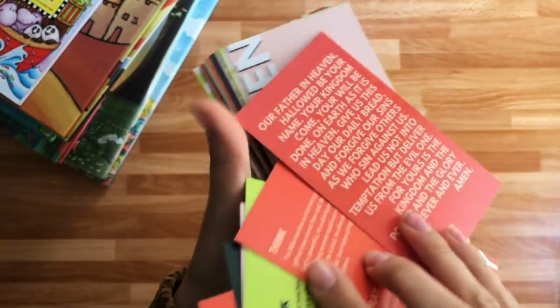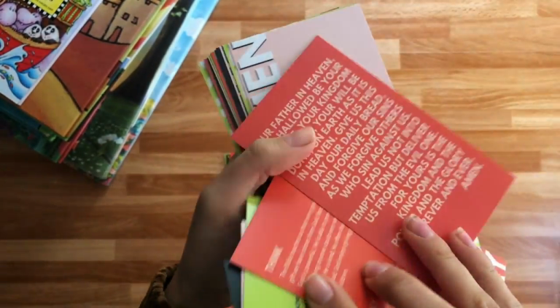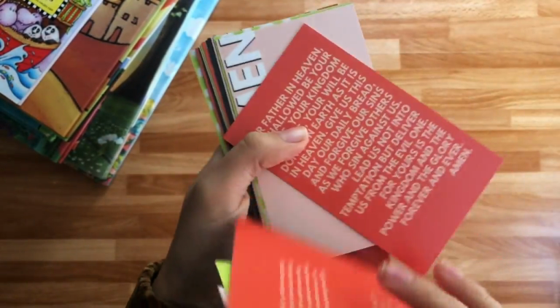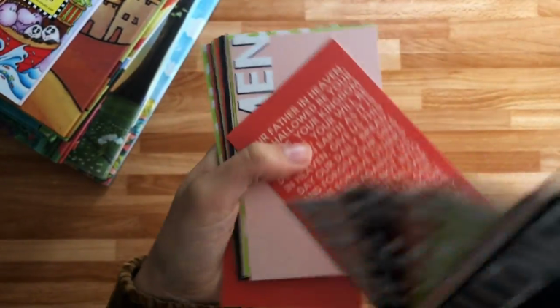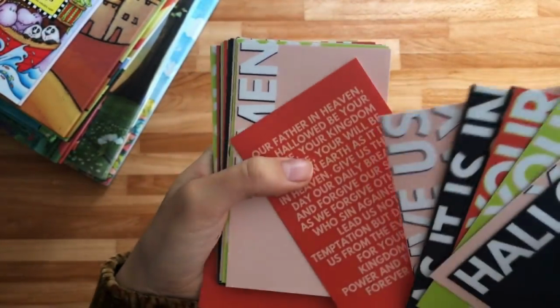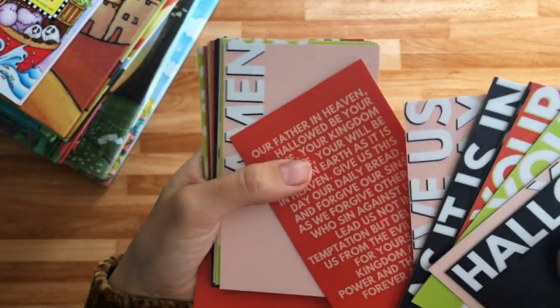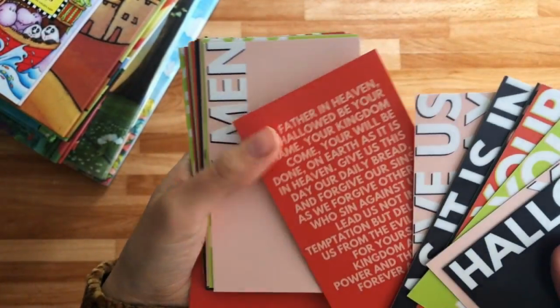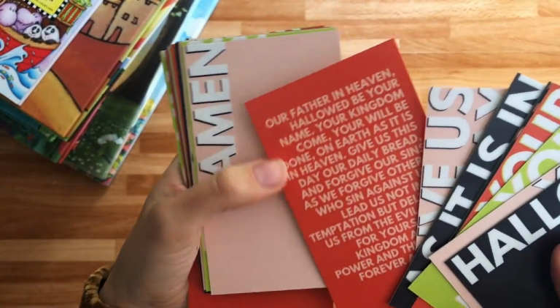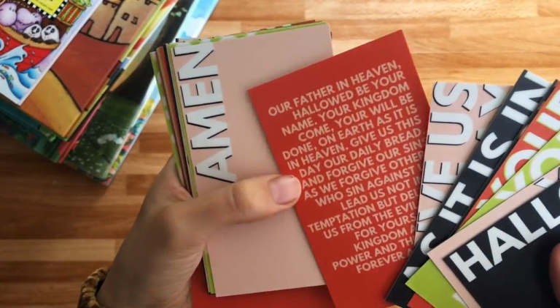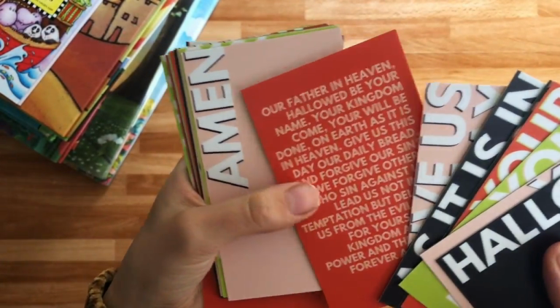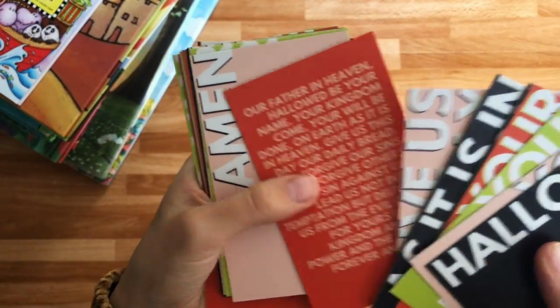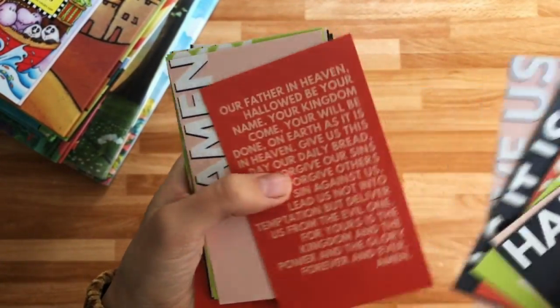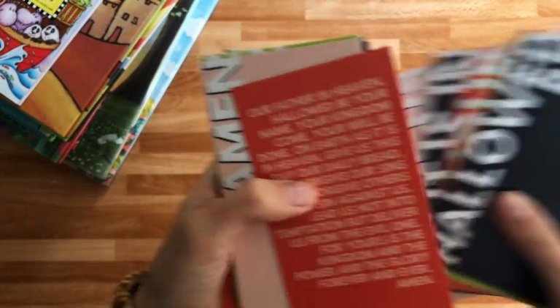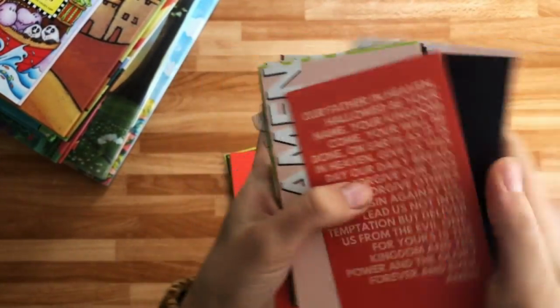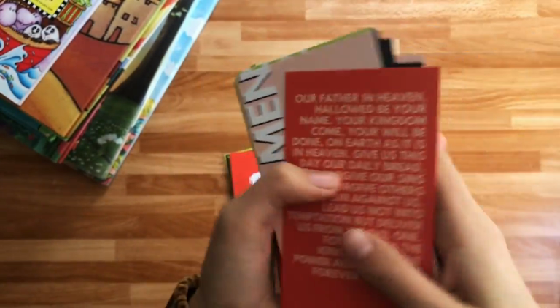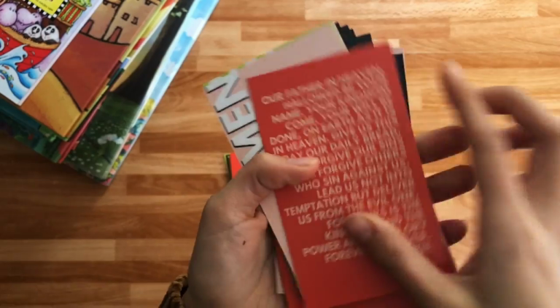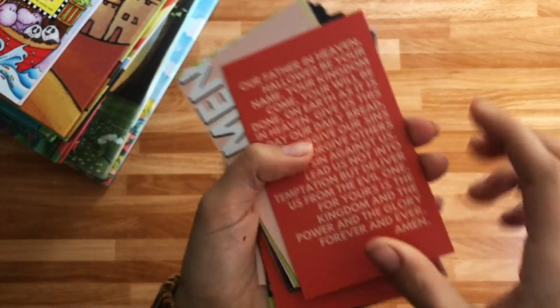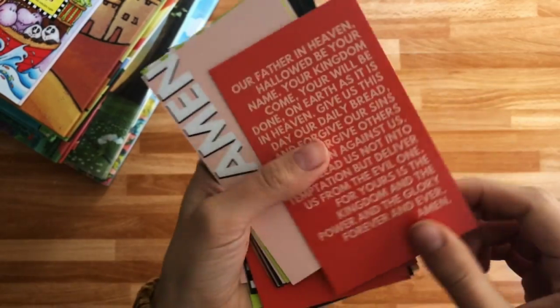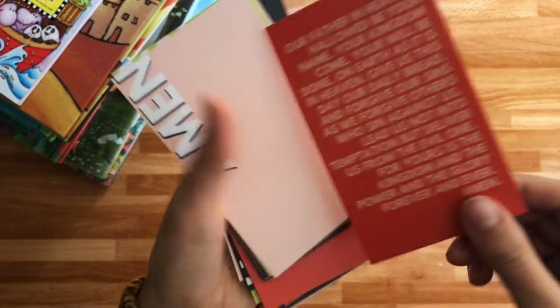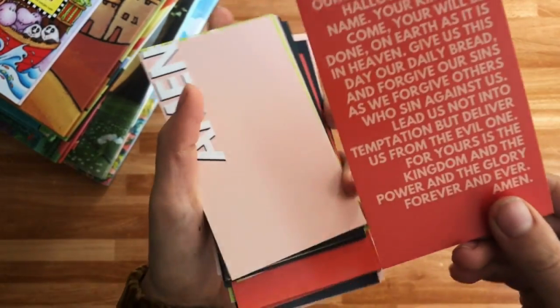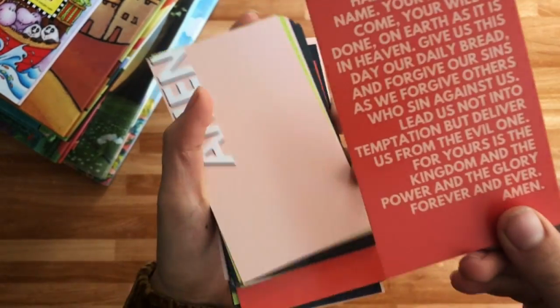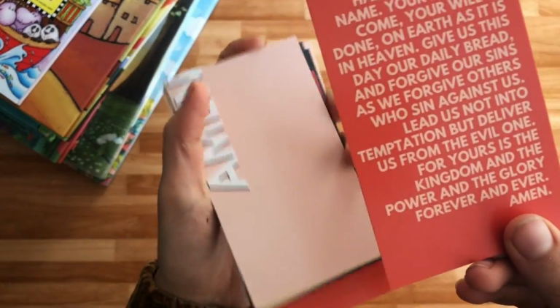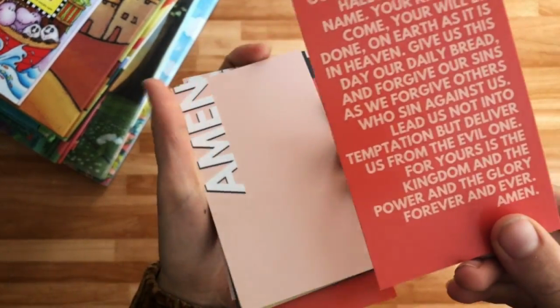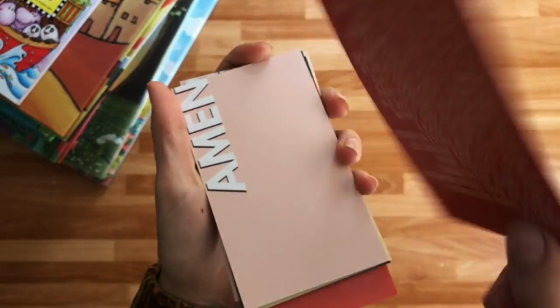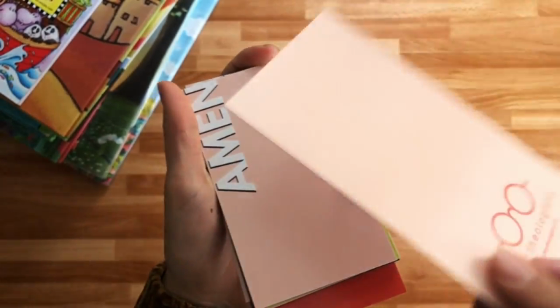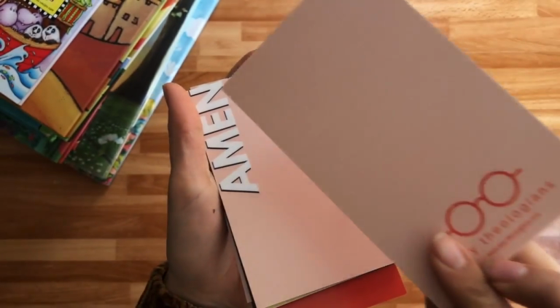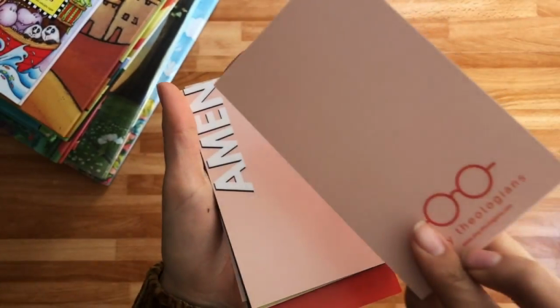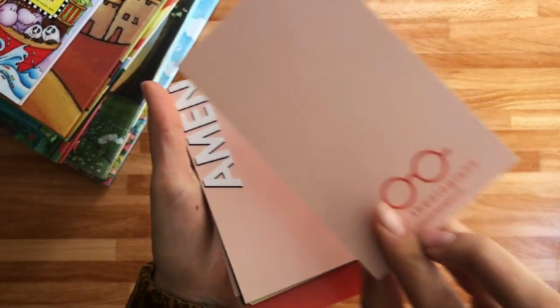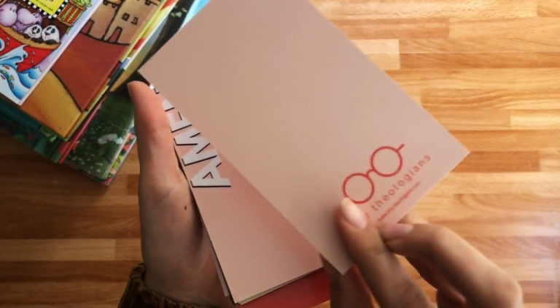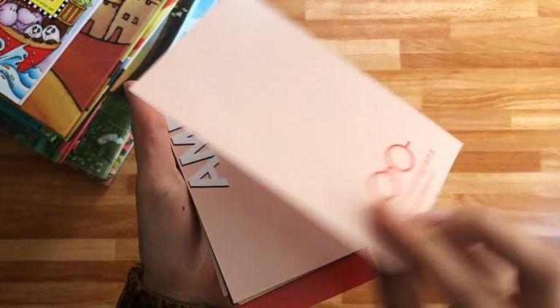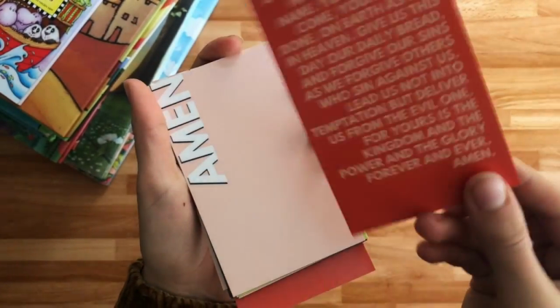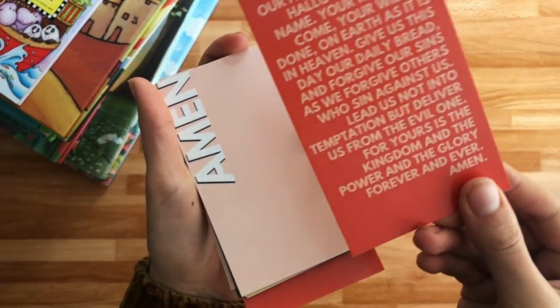So we can teach them how to pray as Jesus taught us to pray in the Lord's Prayer. I think these are powerful. And then there's a card that just has the whole Lord's Prayer on it.